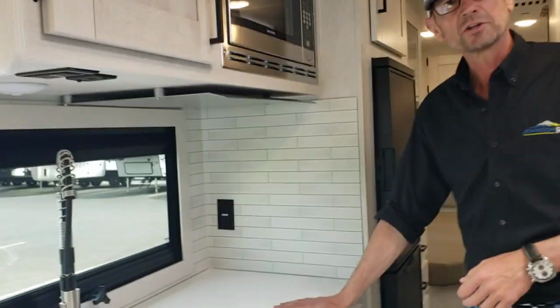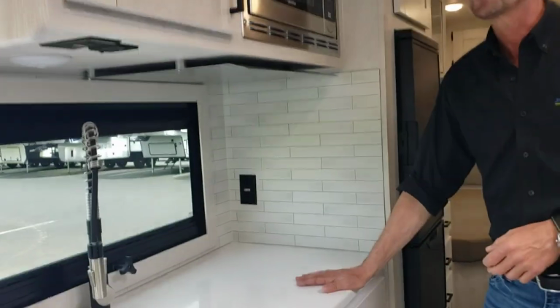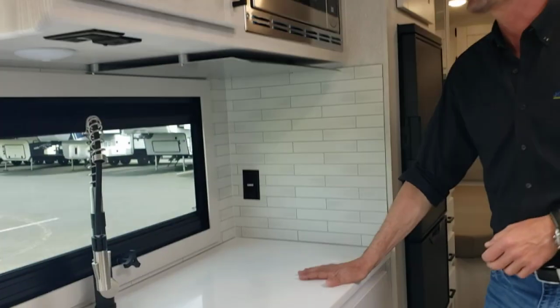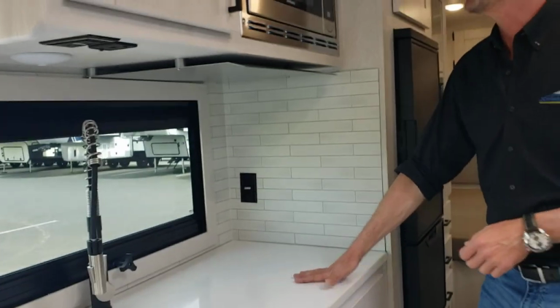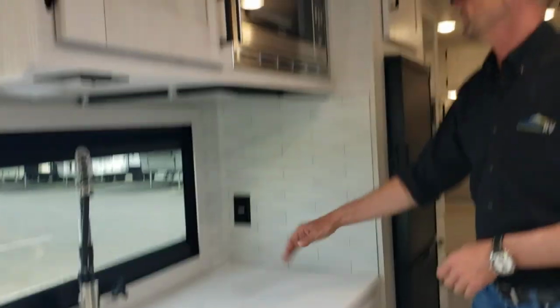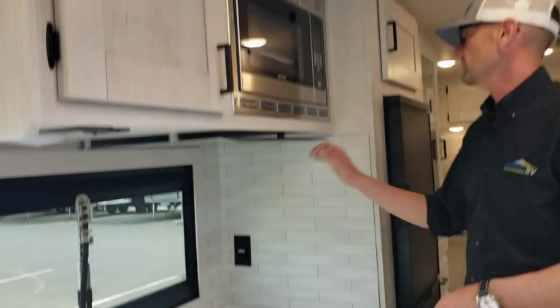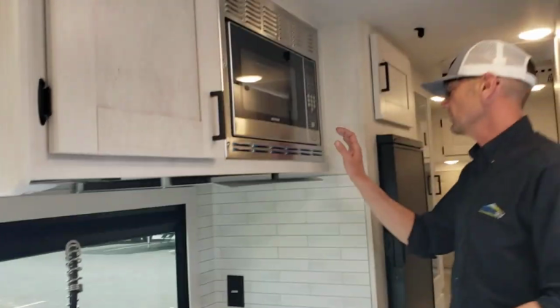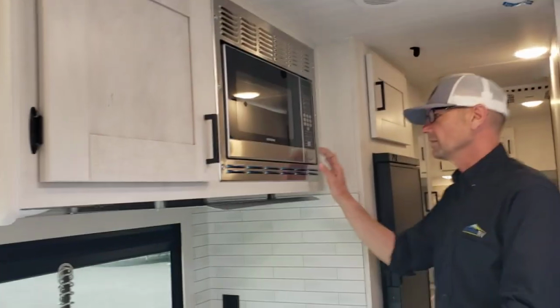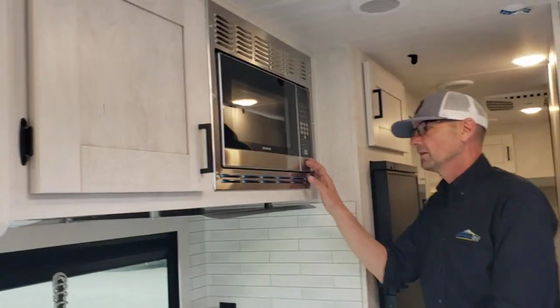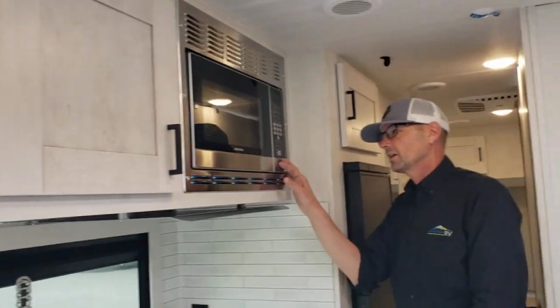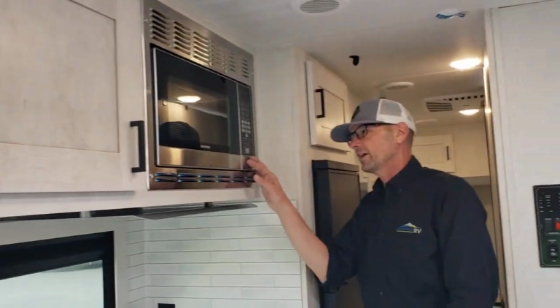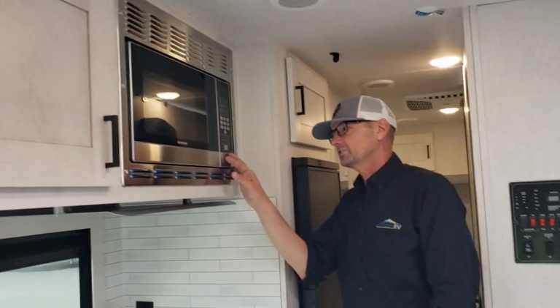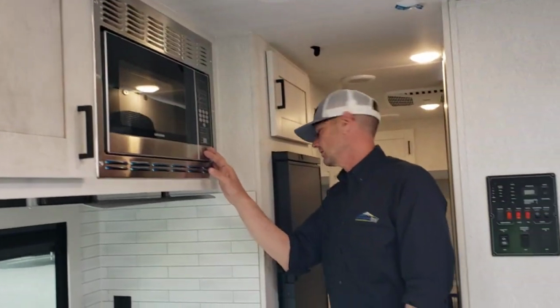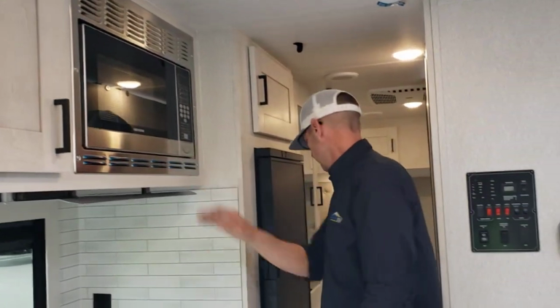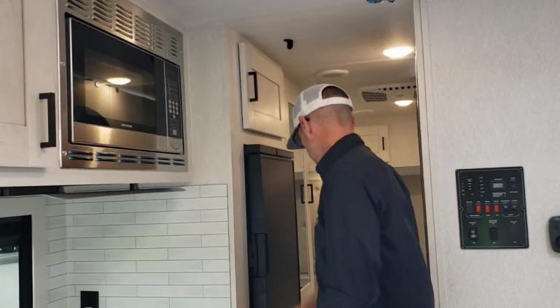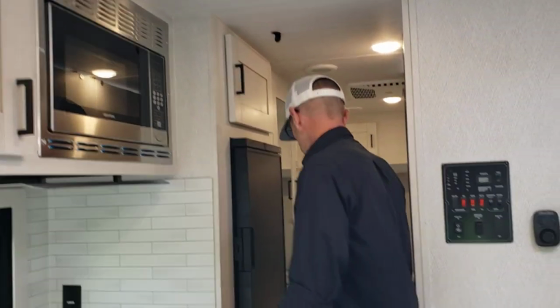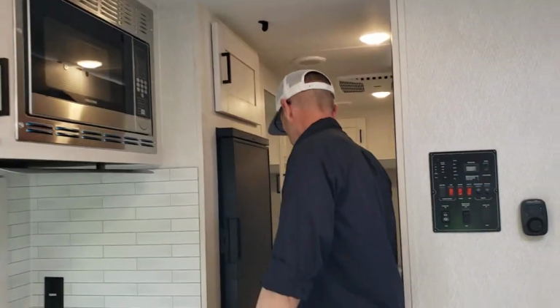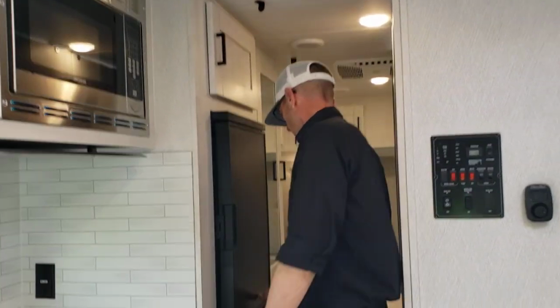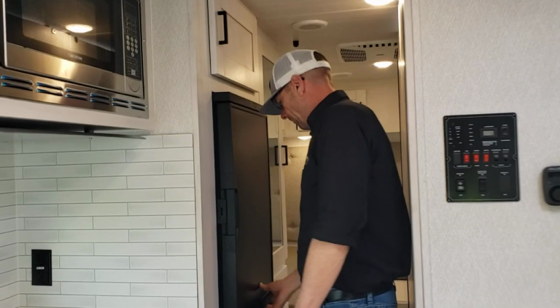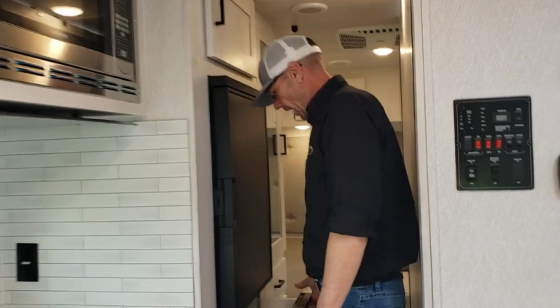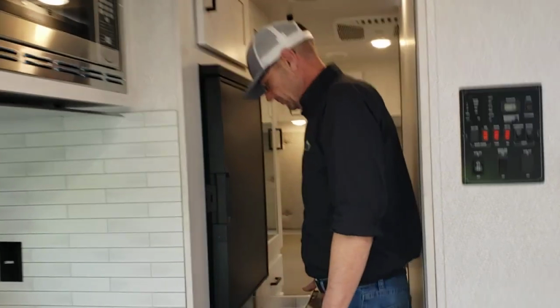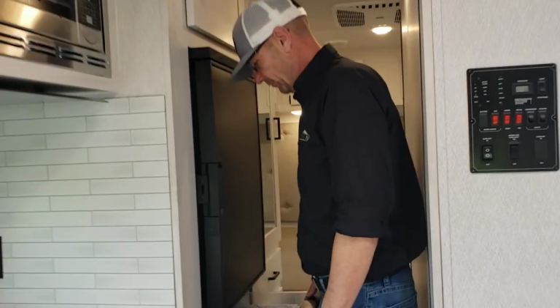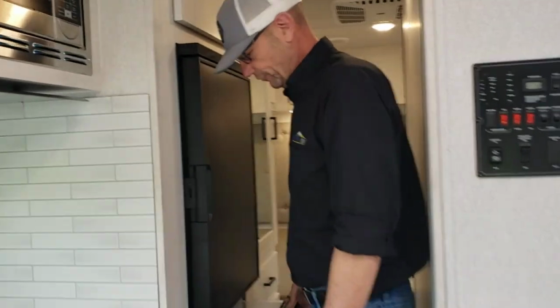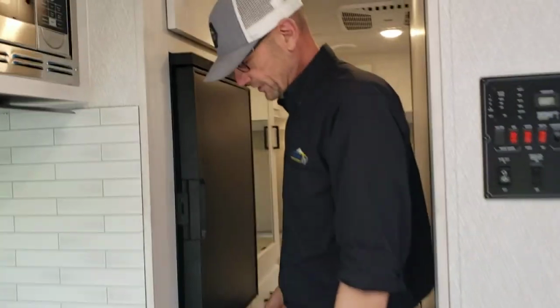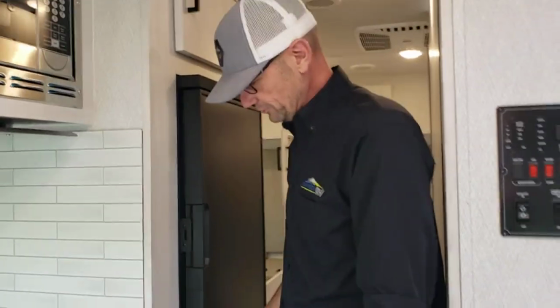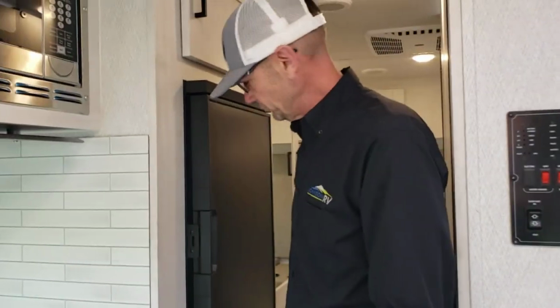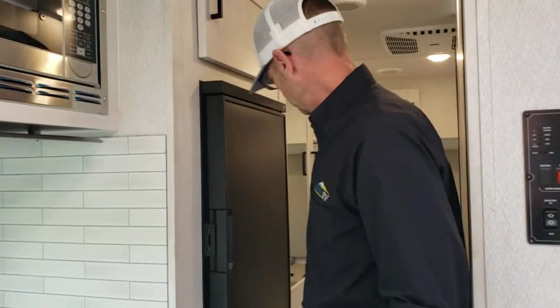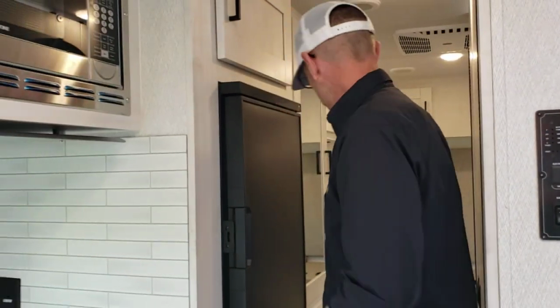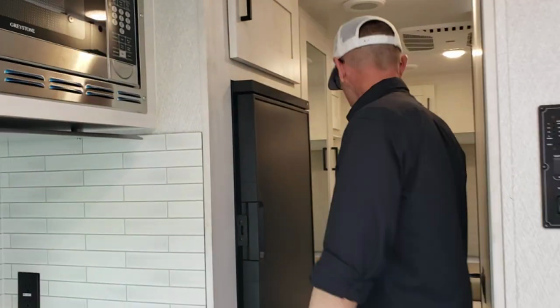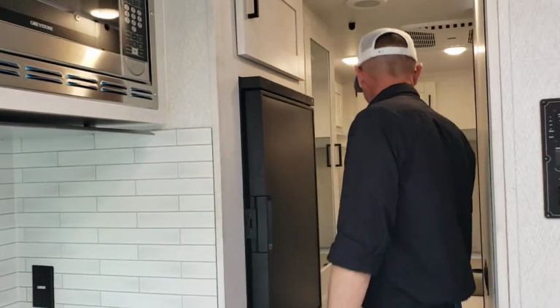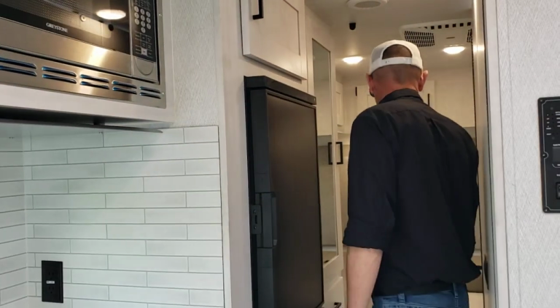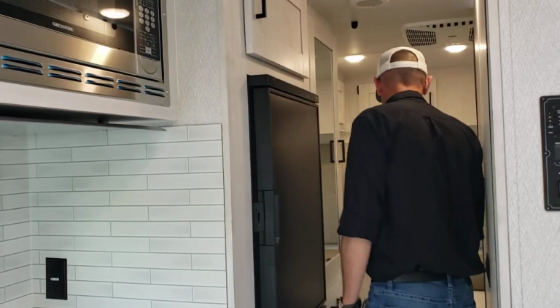Solid surface countertops in here. Convection oven. Bottom freezer — we'll start to see a lot of those.